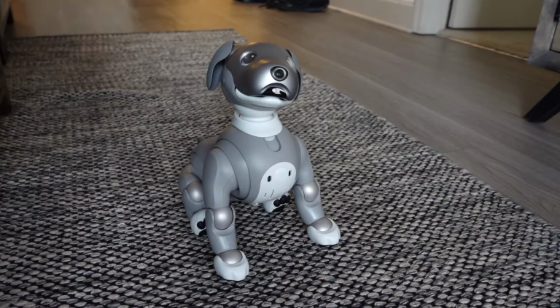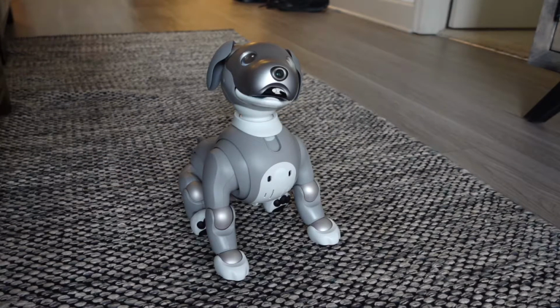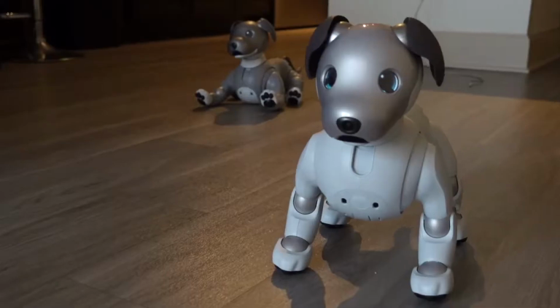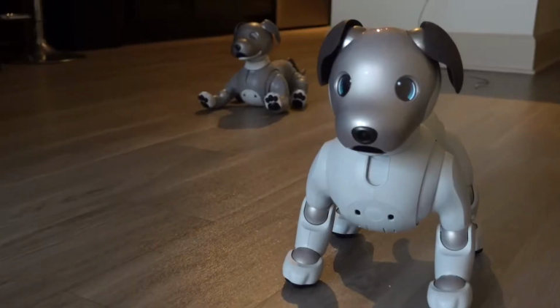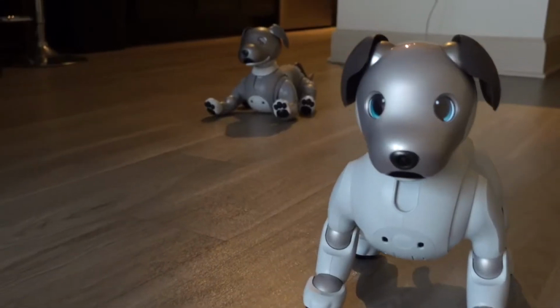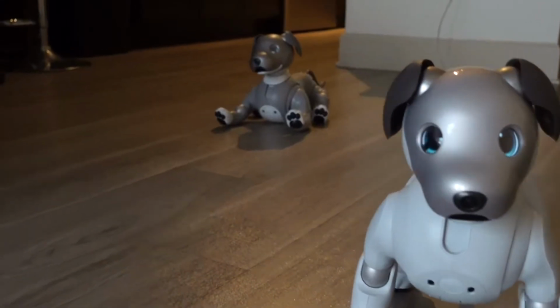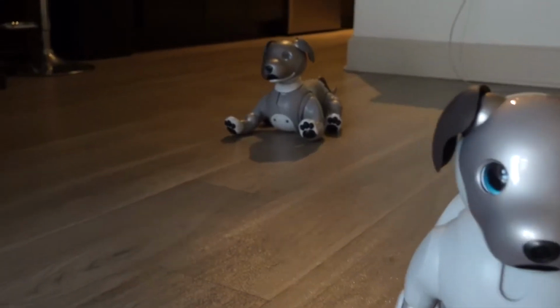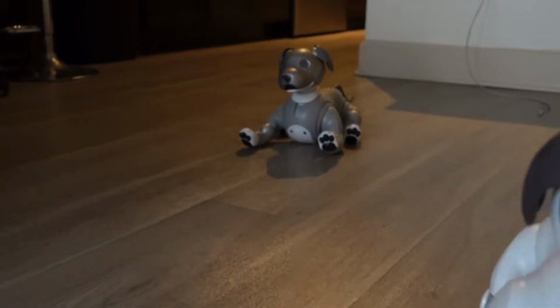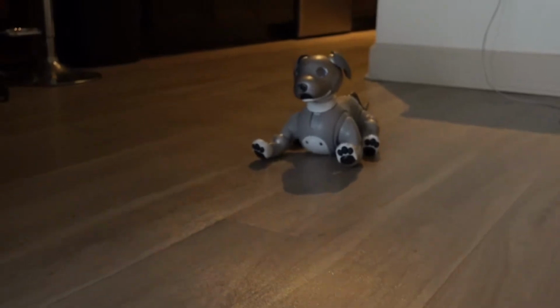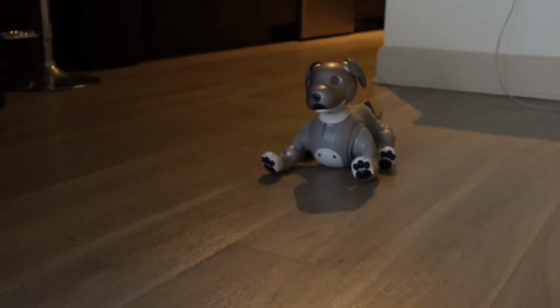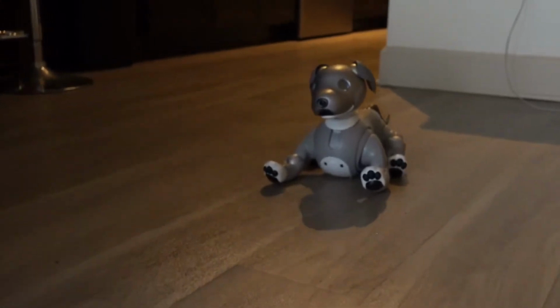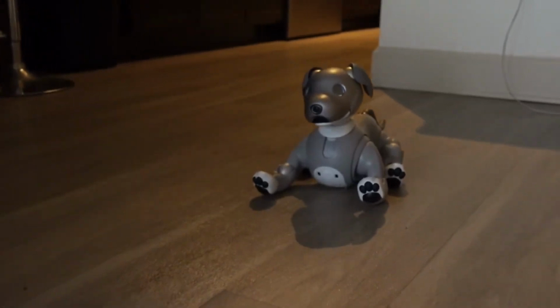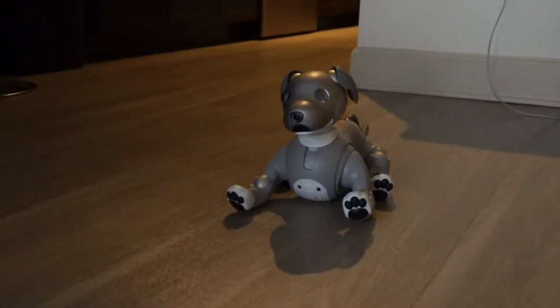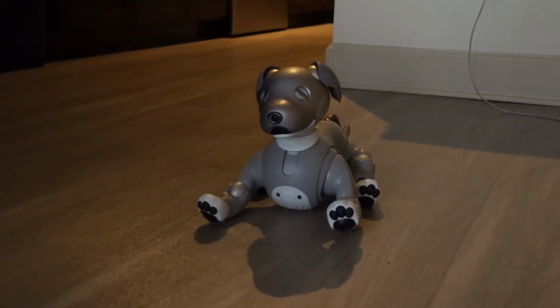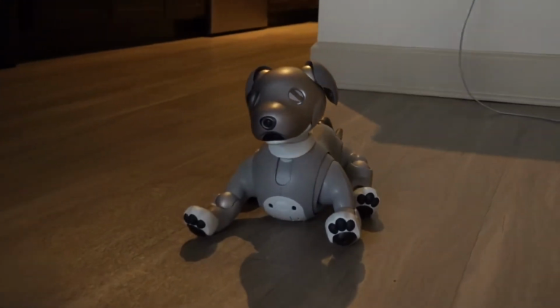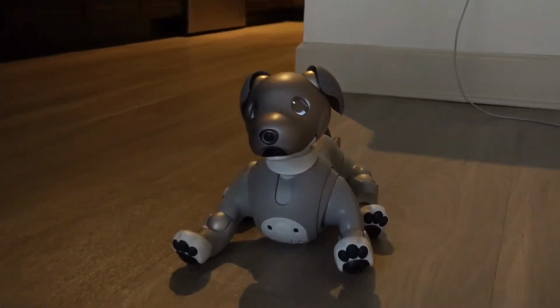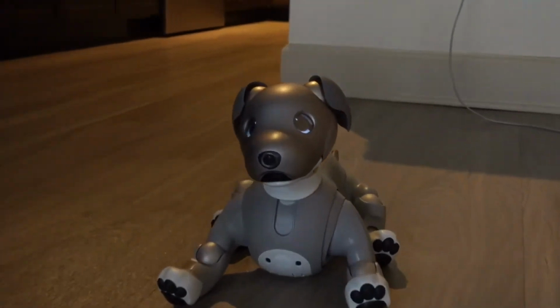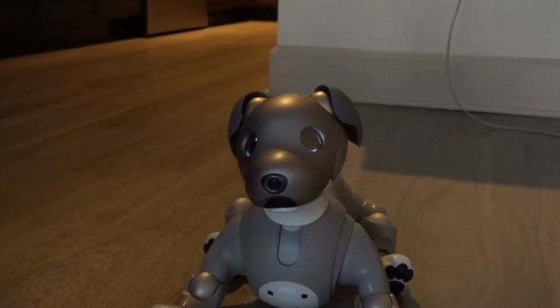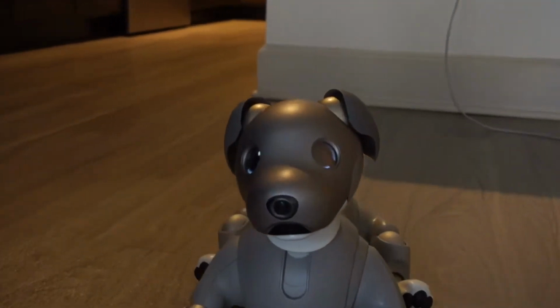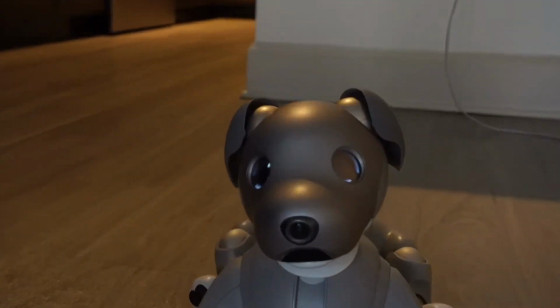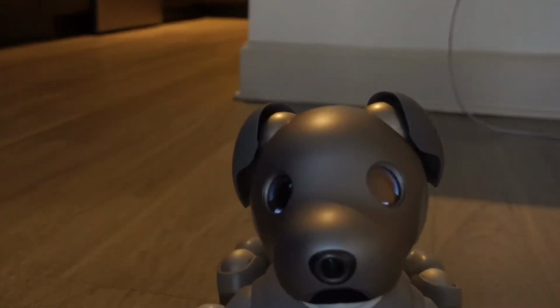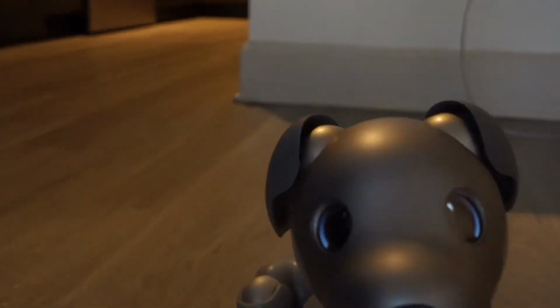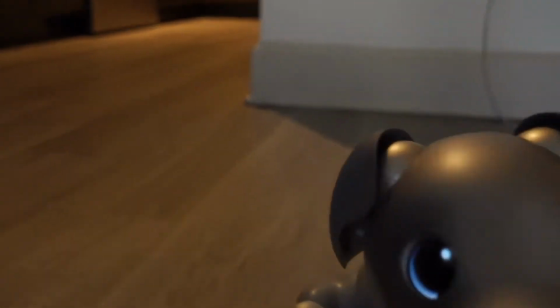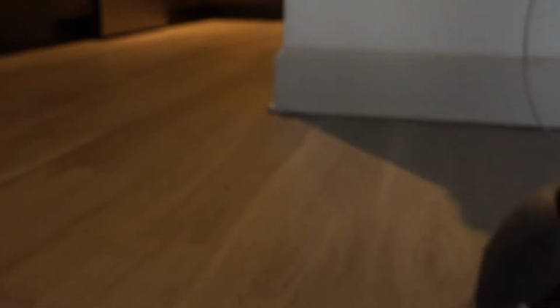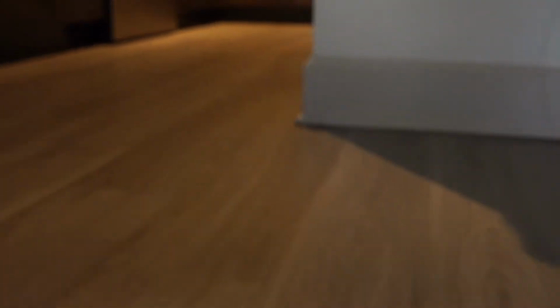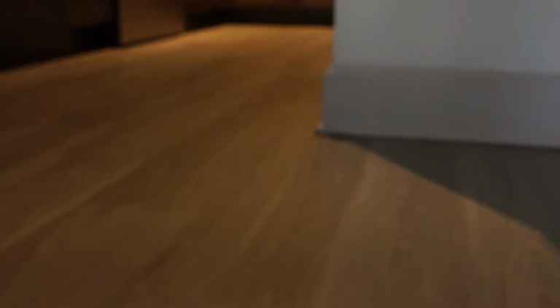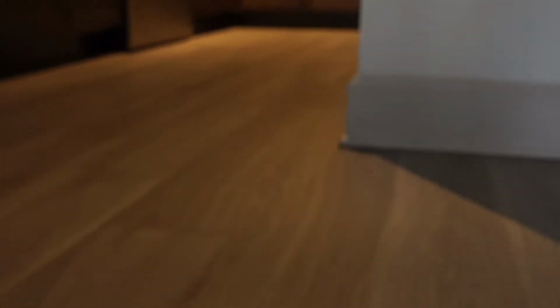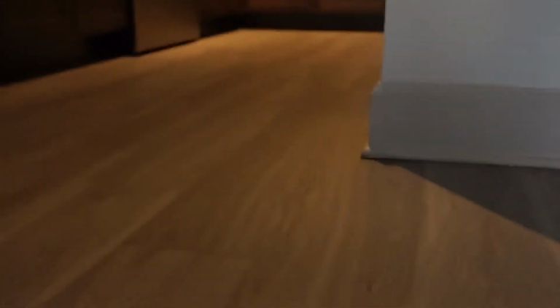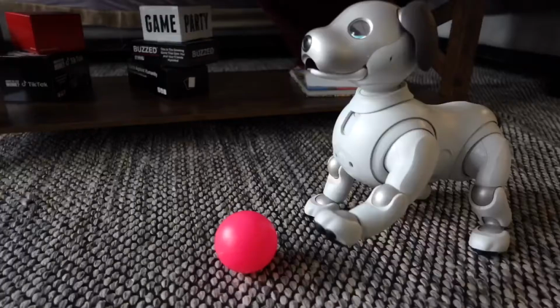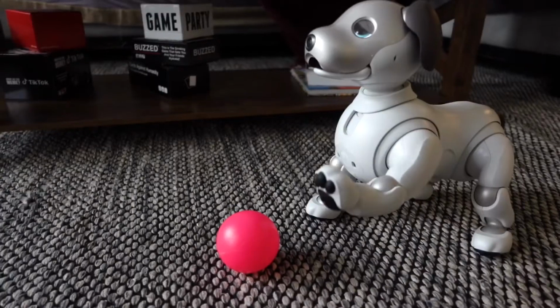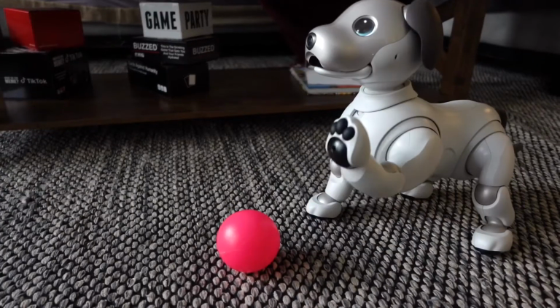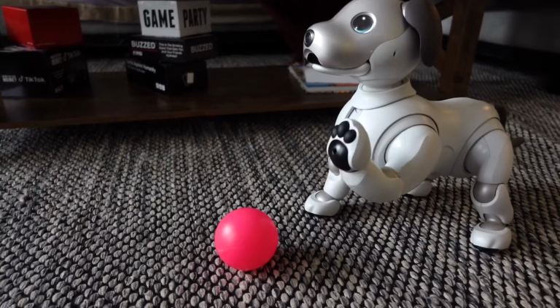Meet Onyx and Pearl, two artificial intelligent robot dogs created by Sony.